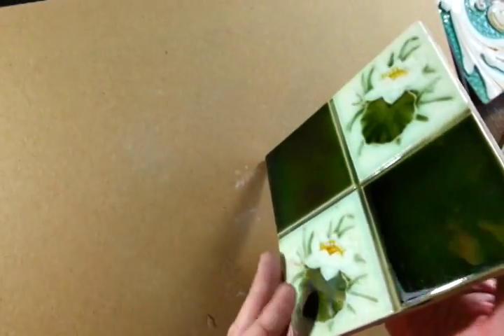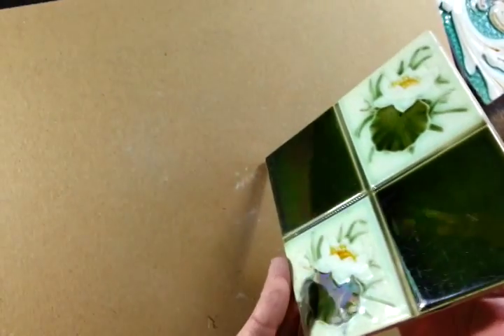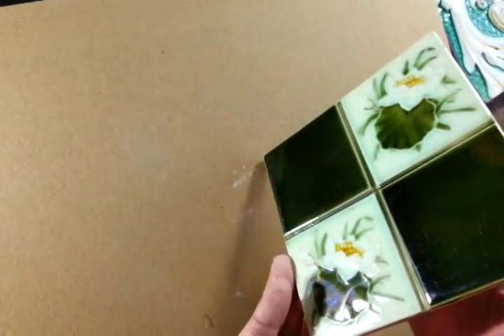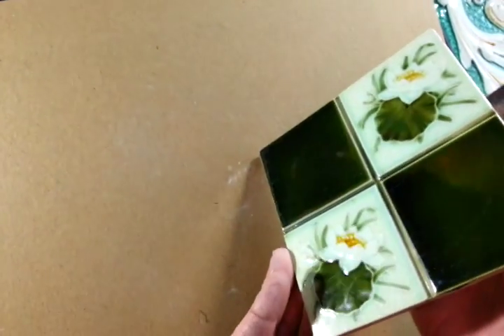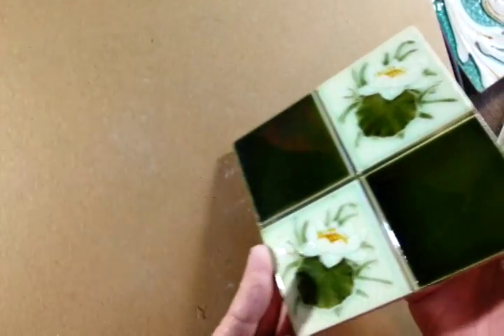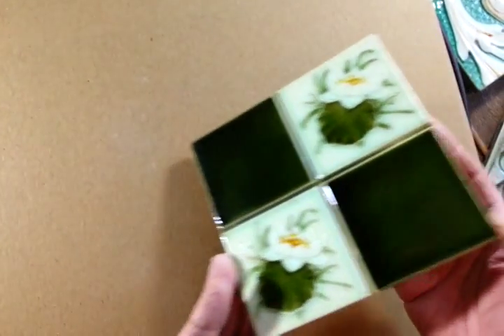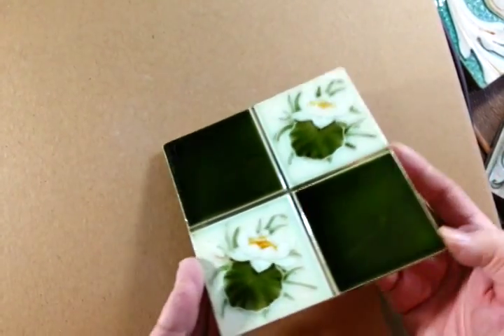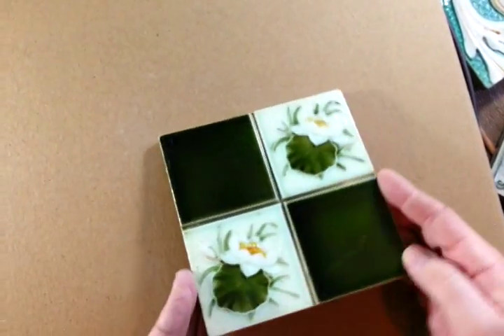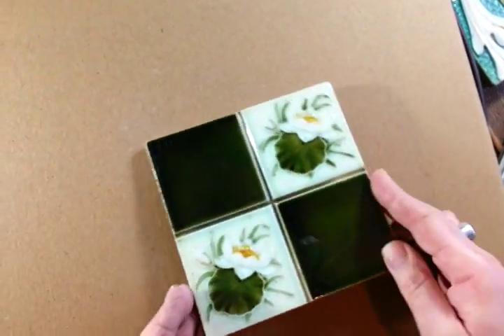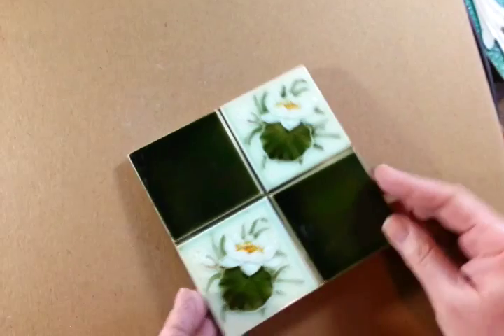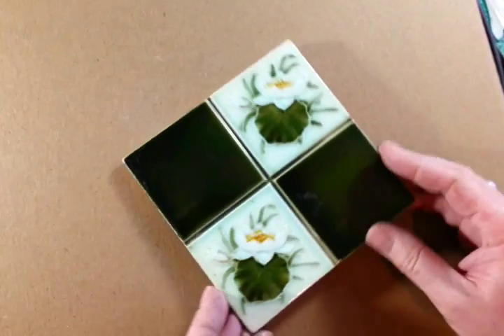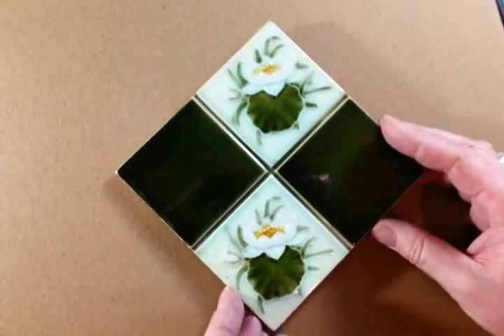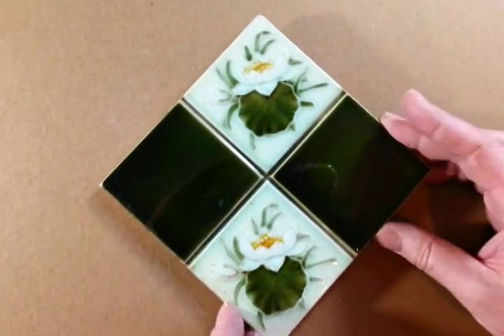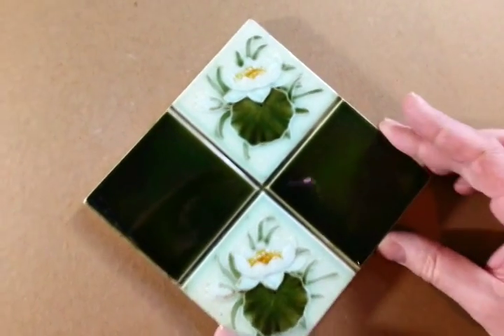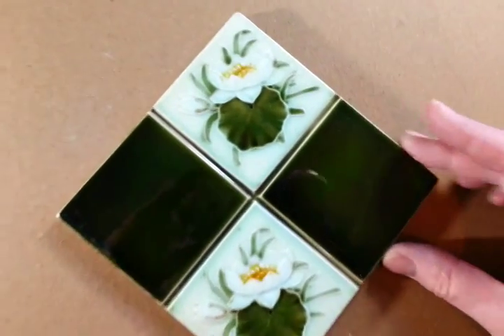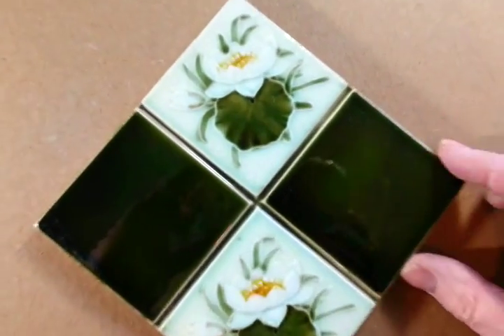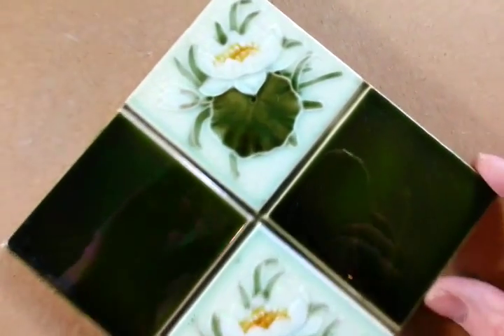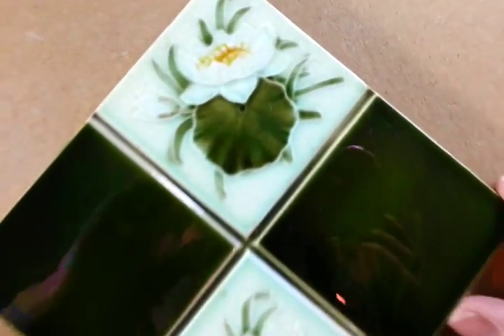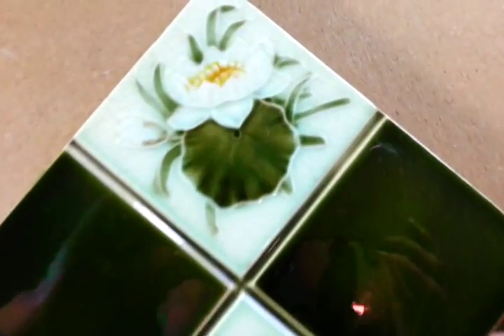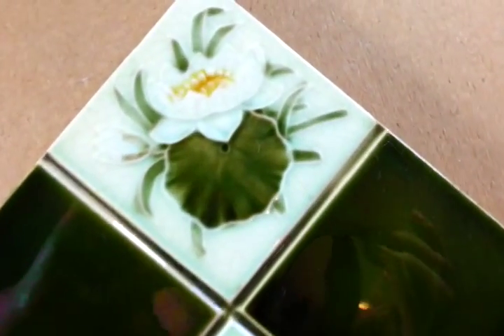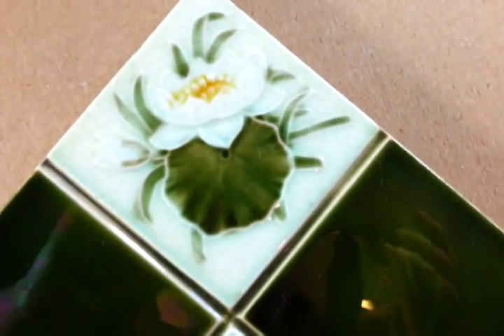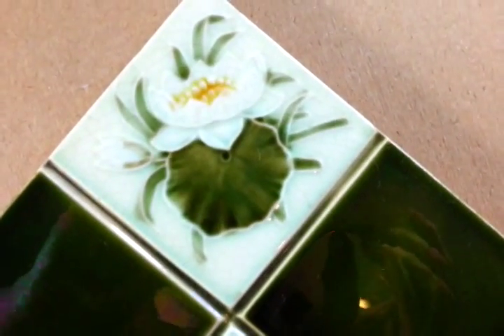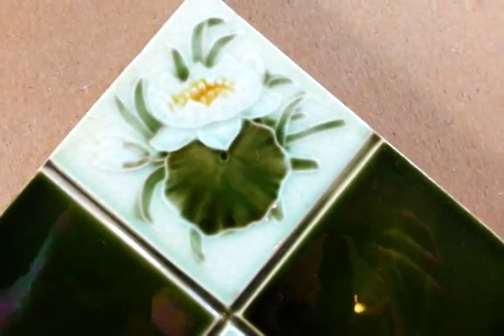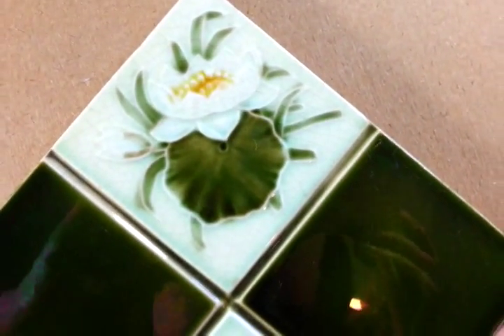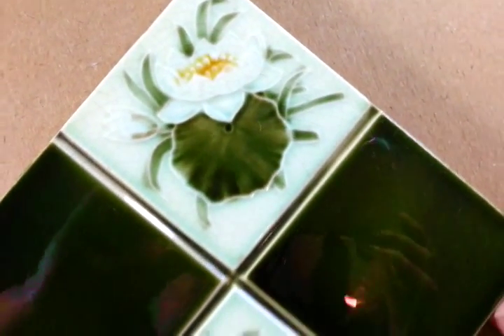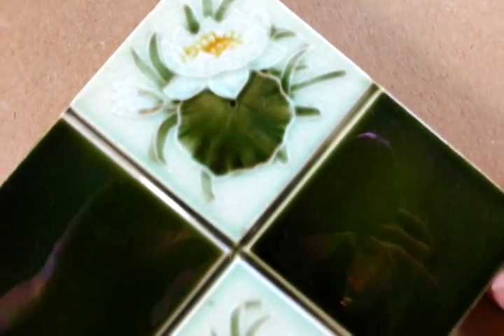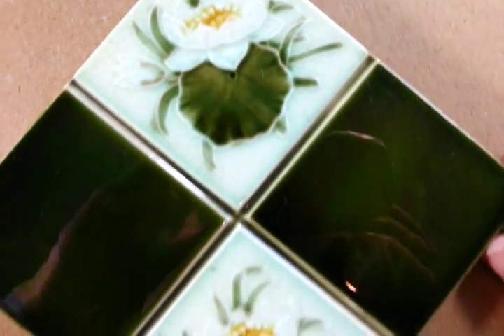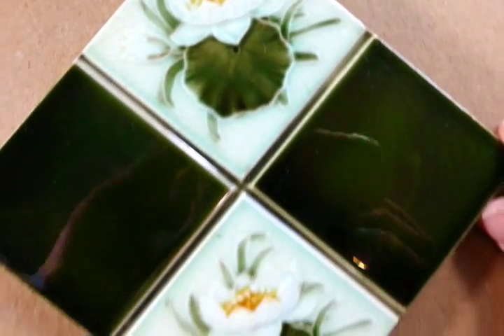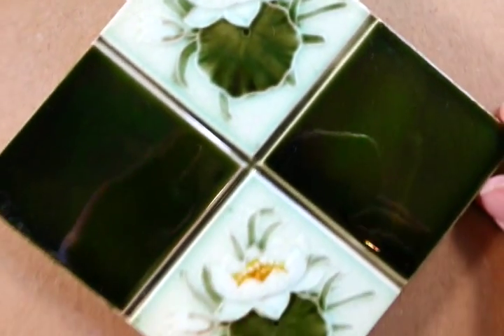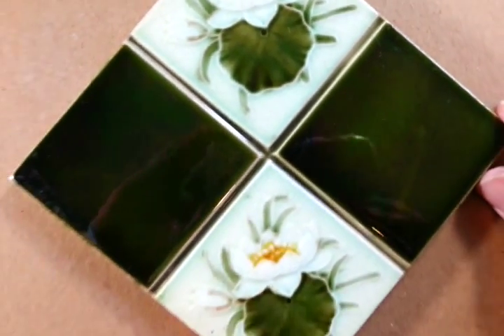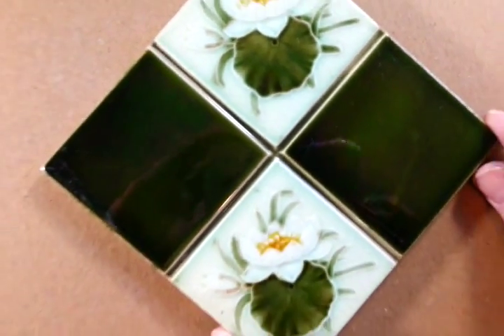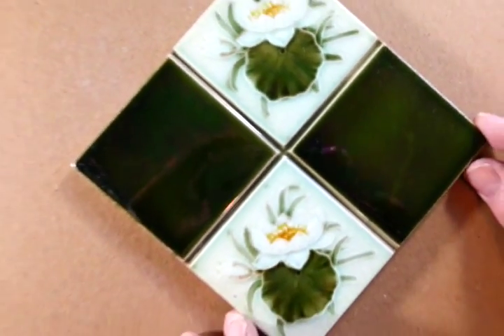Not too much damage to the corners — just a nice richly coloured Art Nouveau tile, original of about 1900.